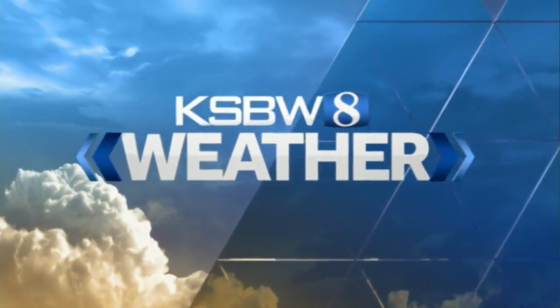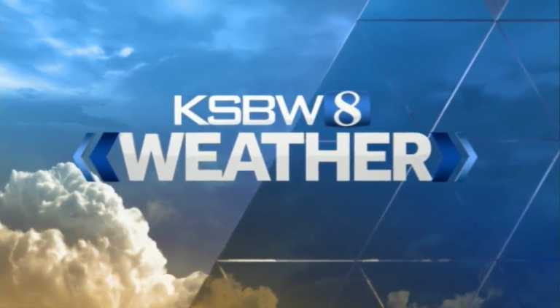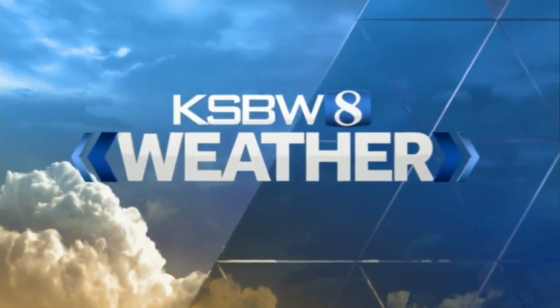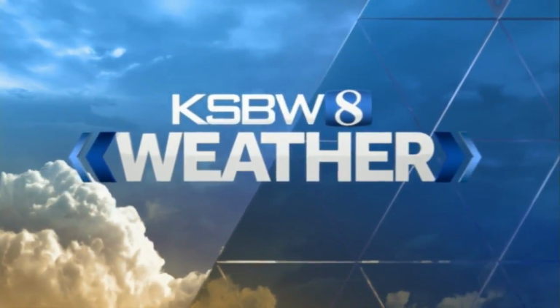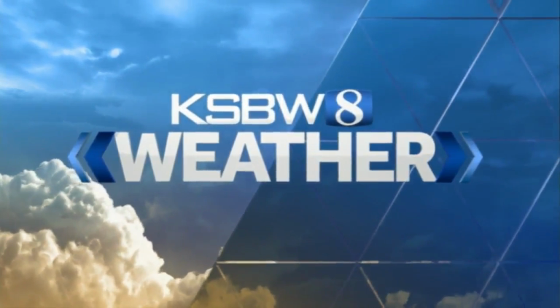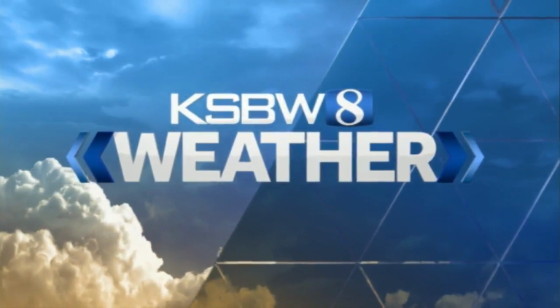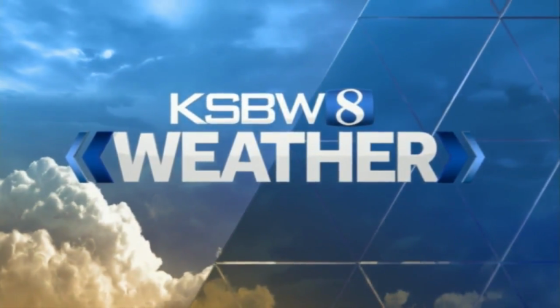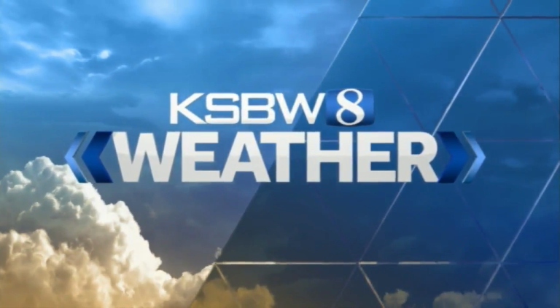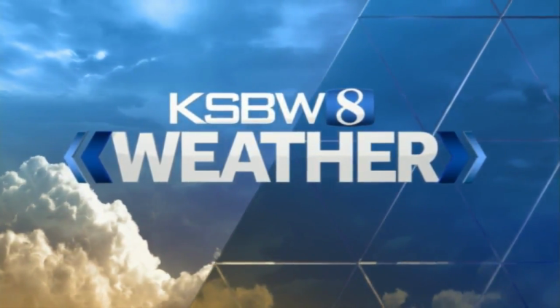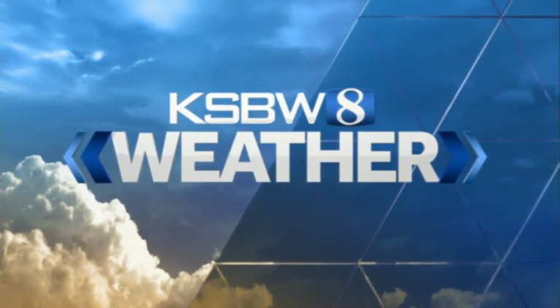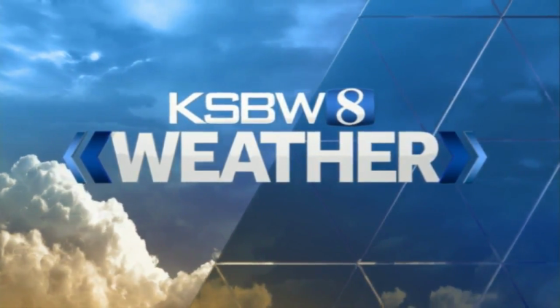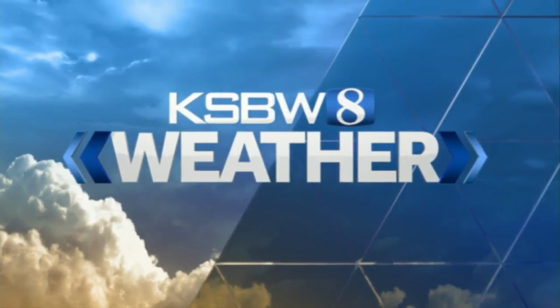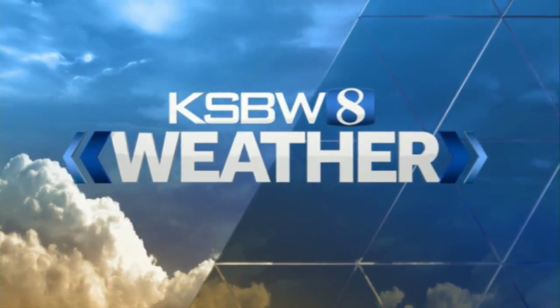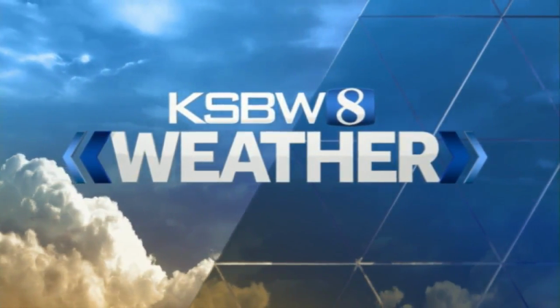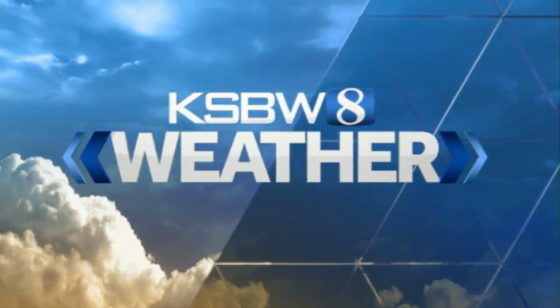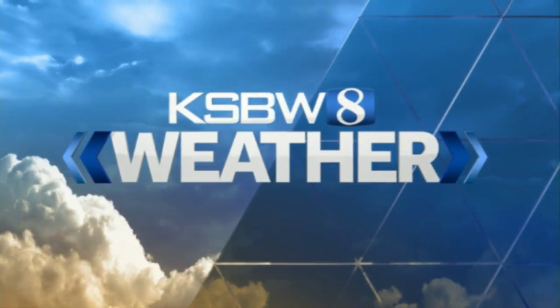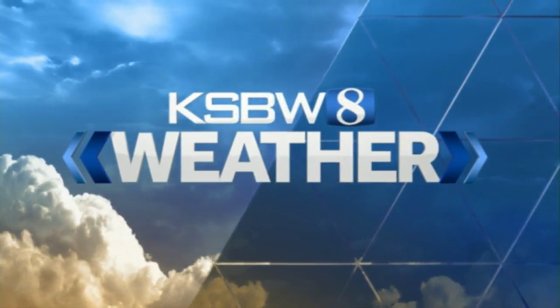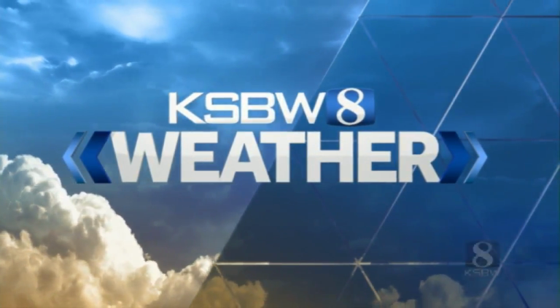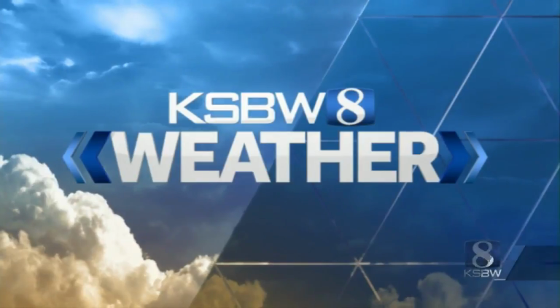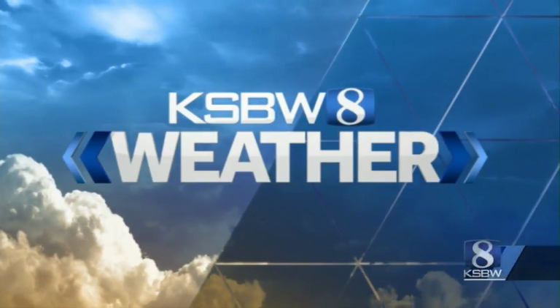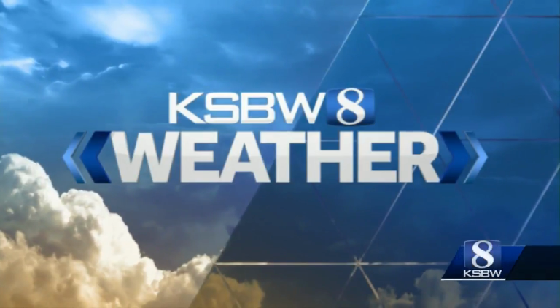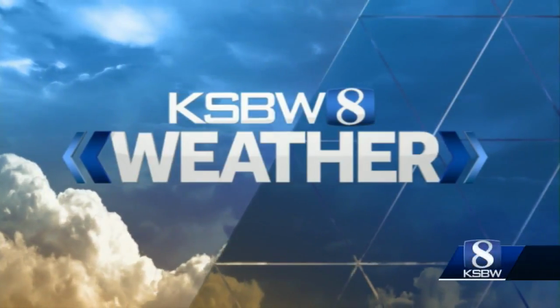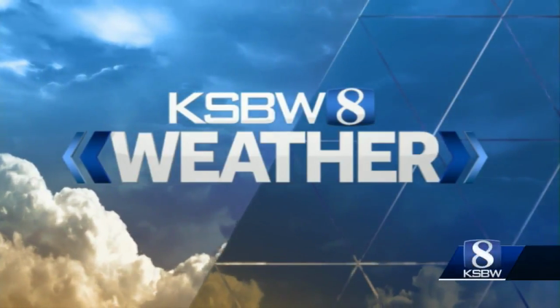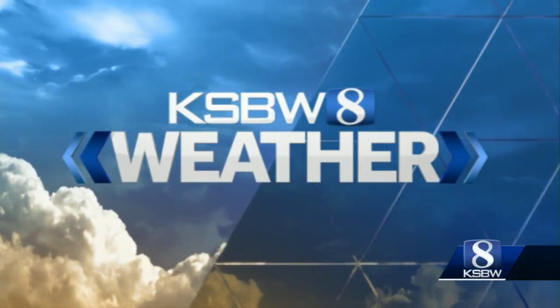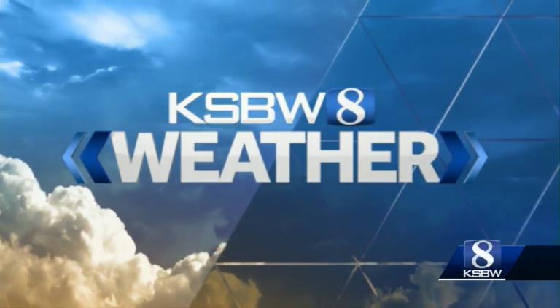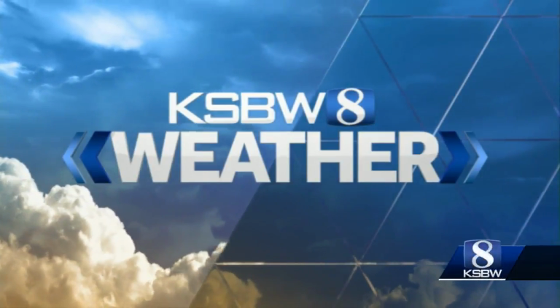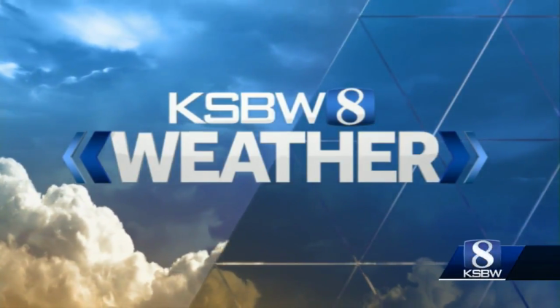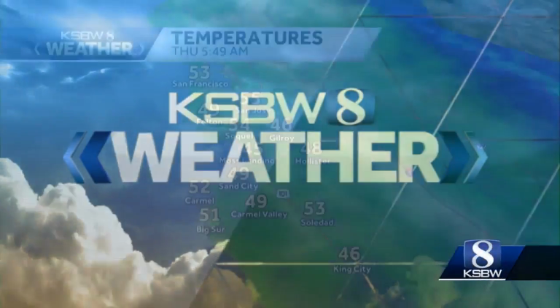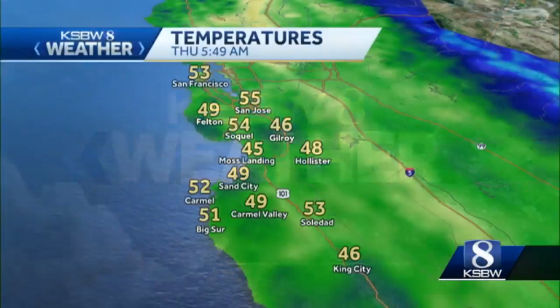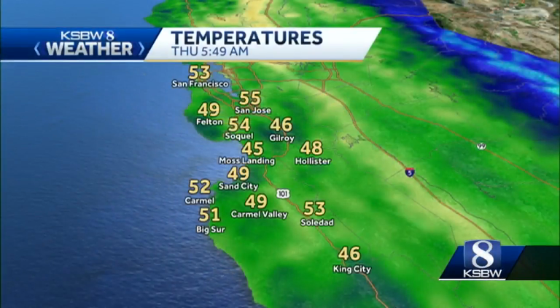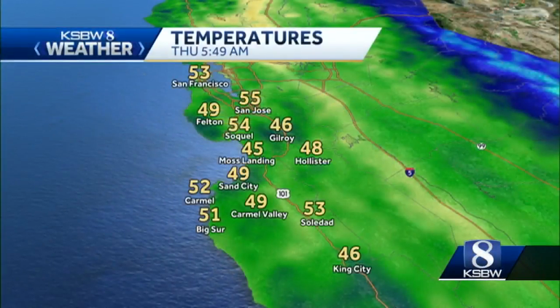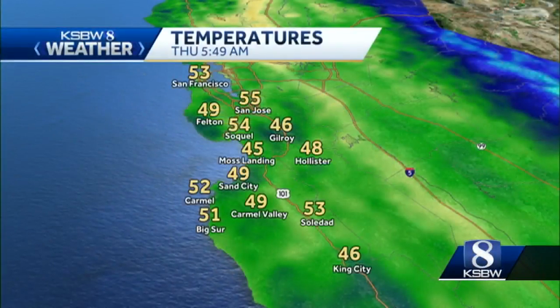Your KSBW weather forecast with meteorologist Art Jarrett. Alright, good morning to you here.